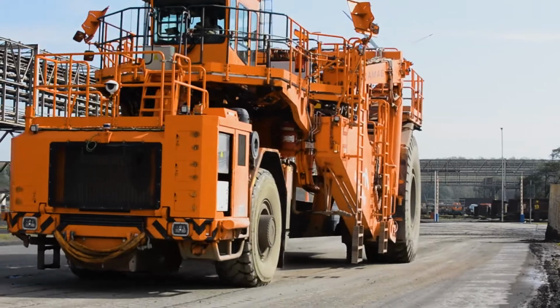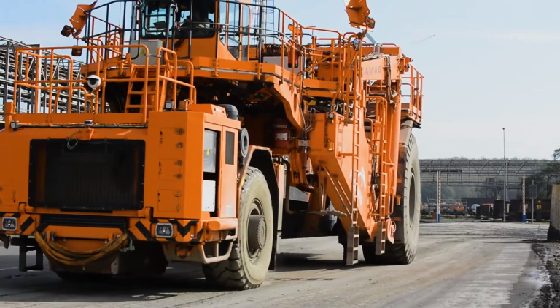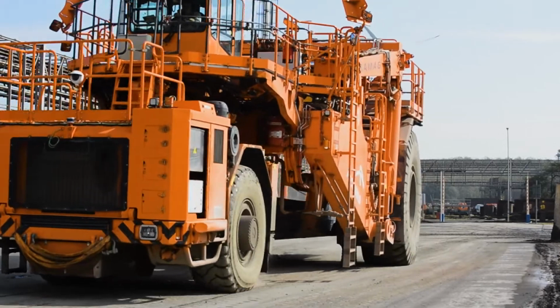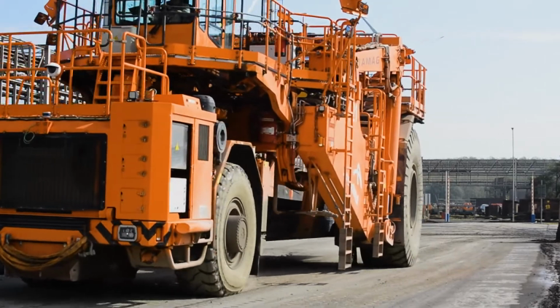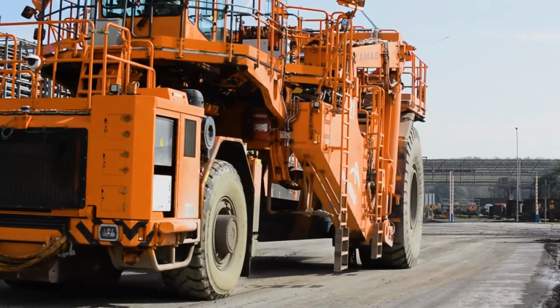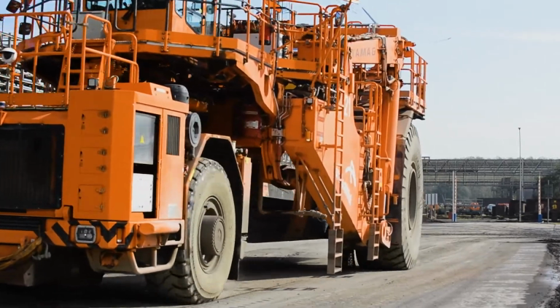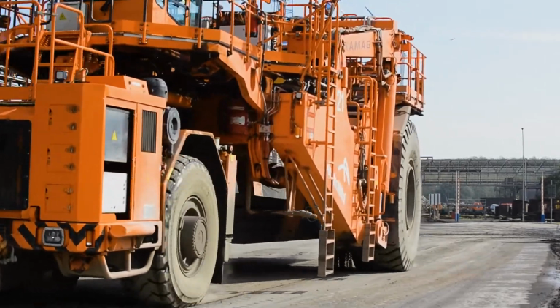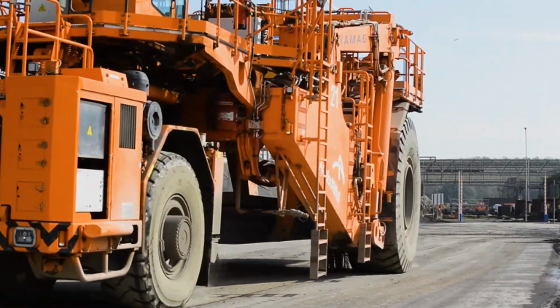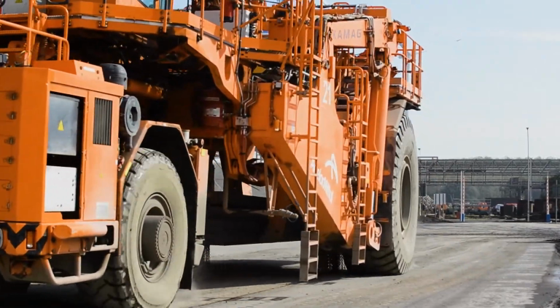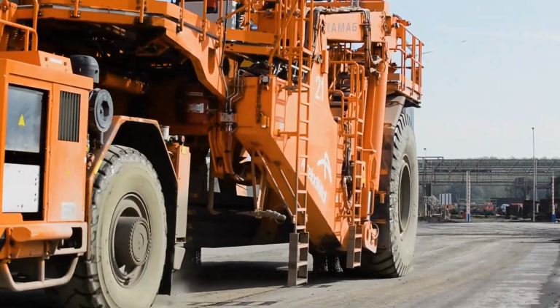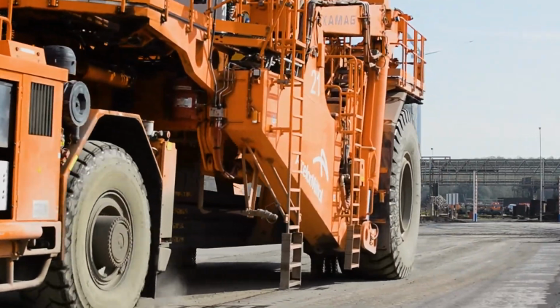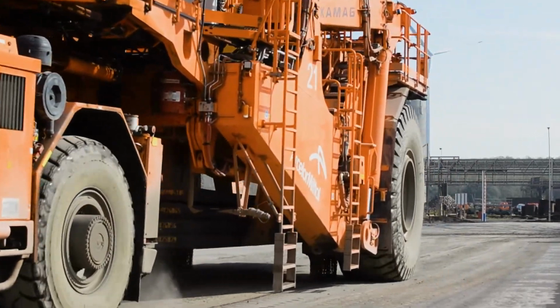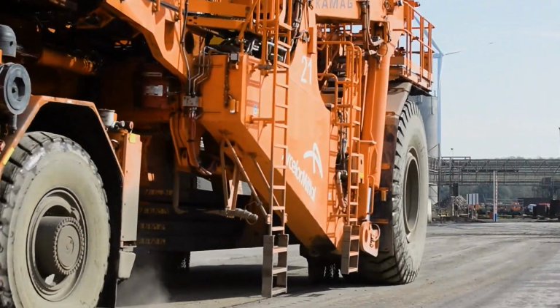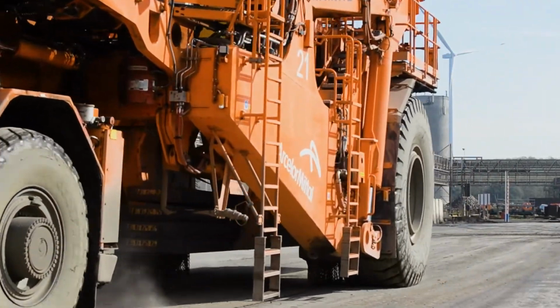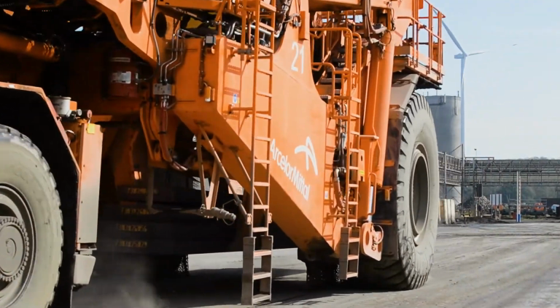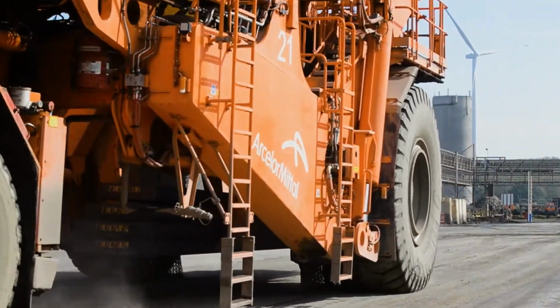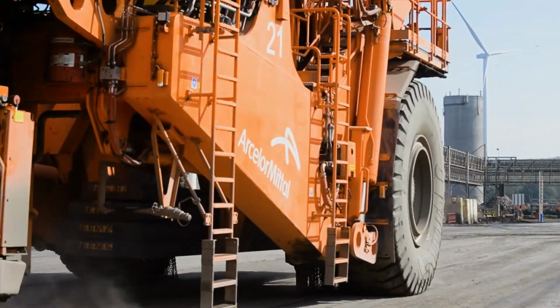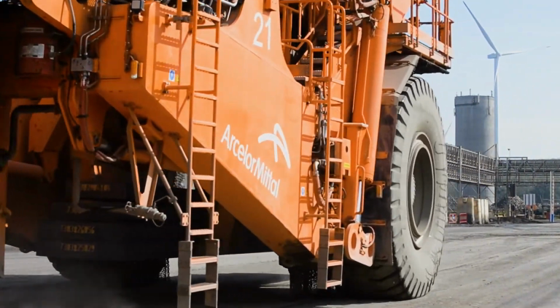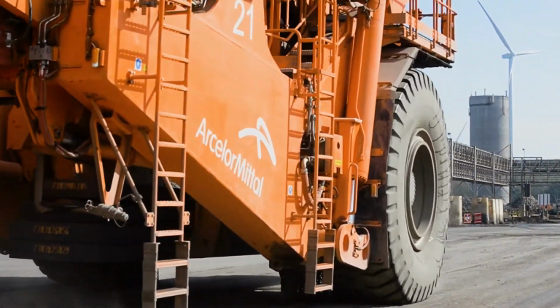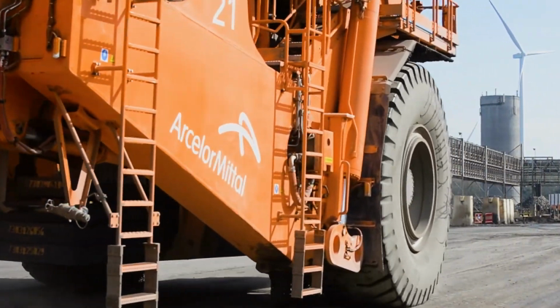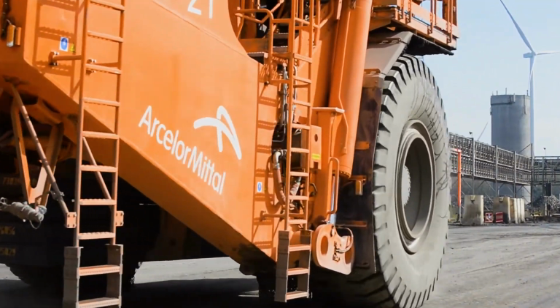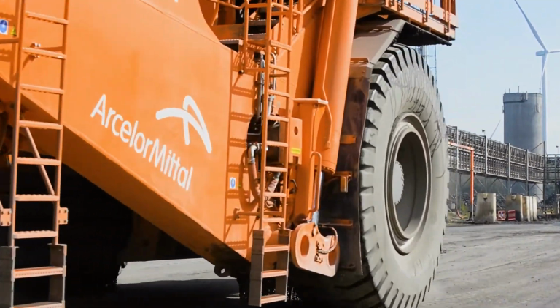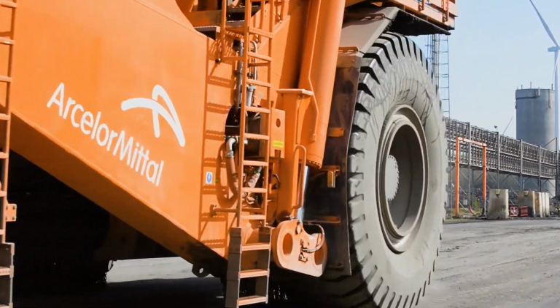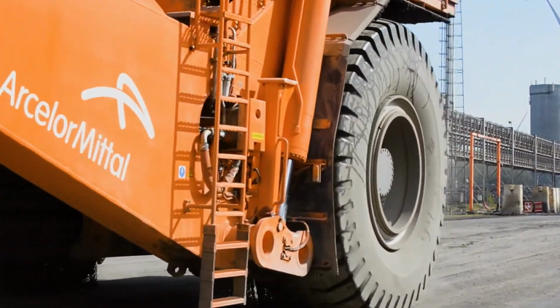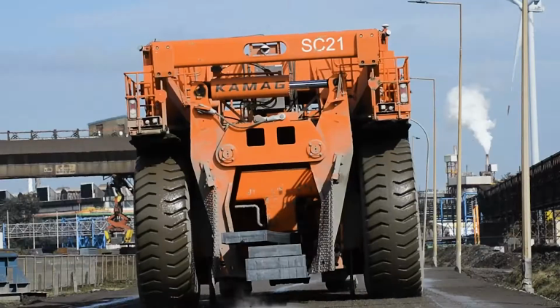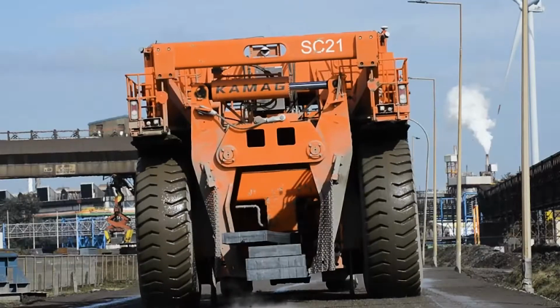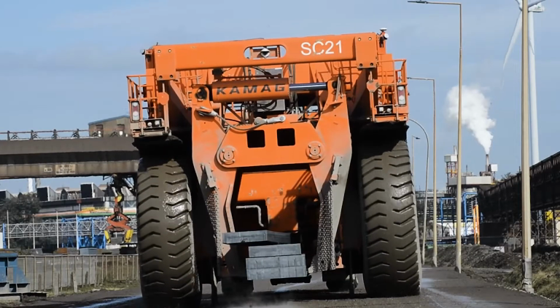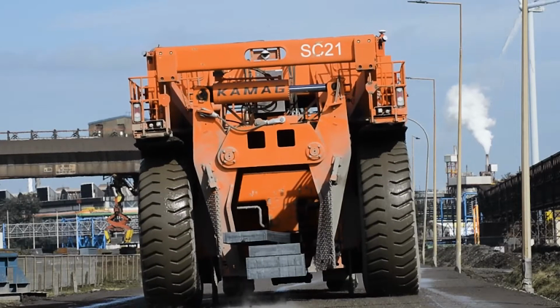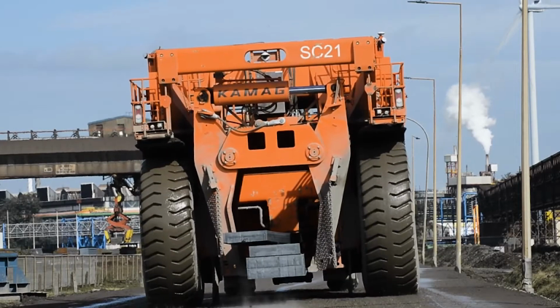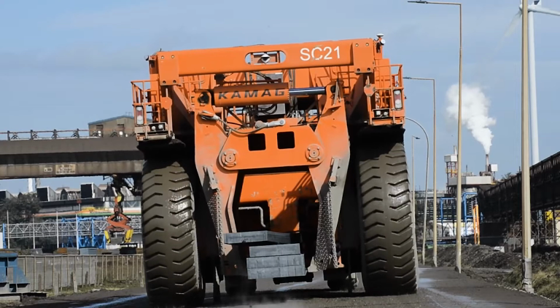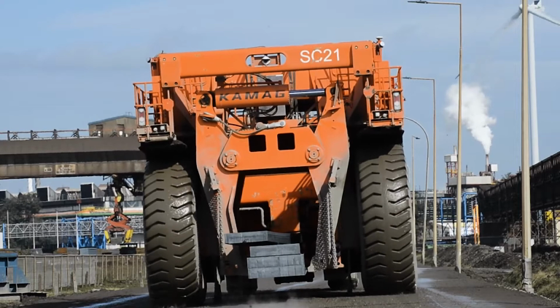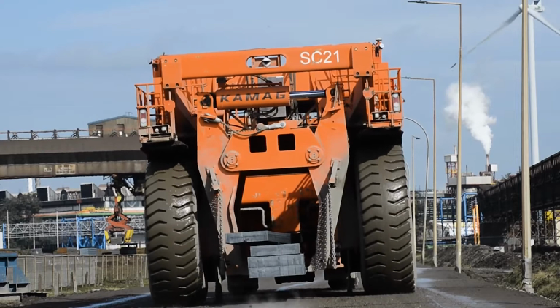For this, we use slab carriers, which will eventually operate in a fully automated manner.